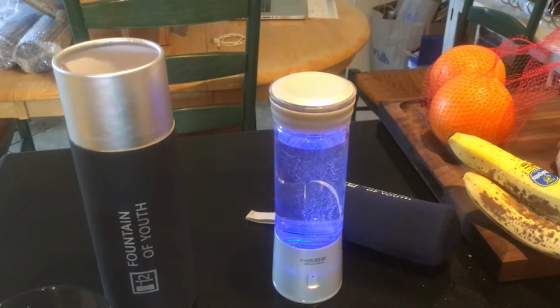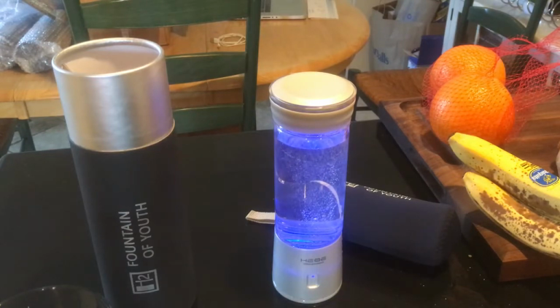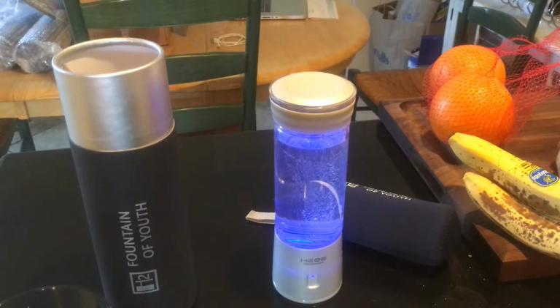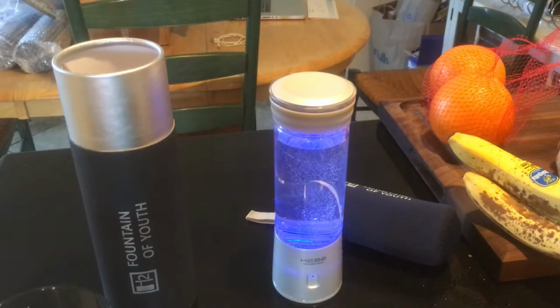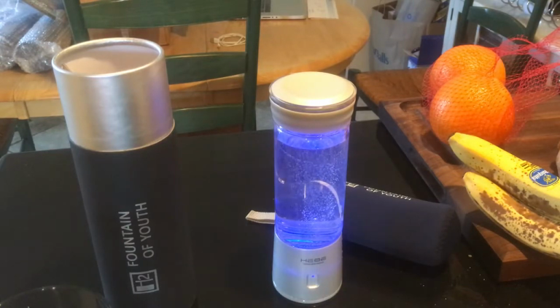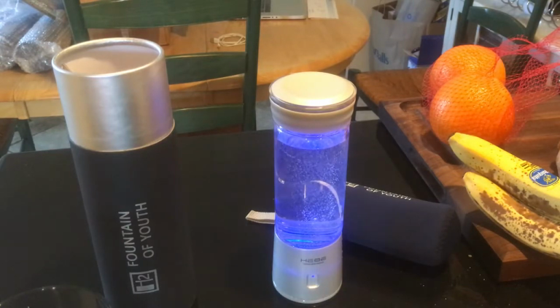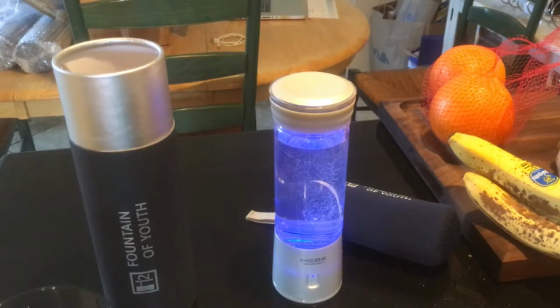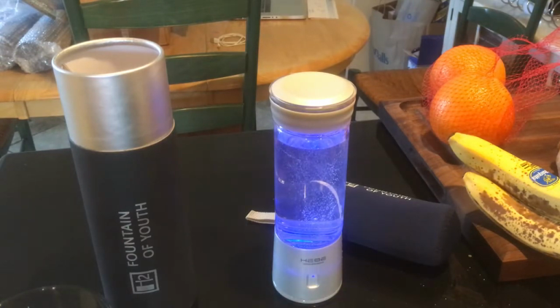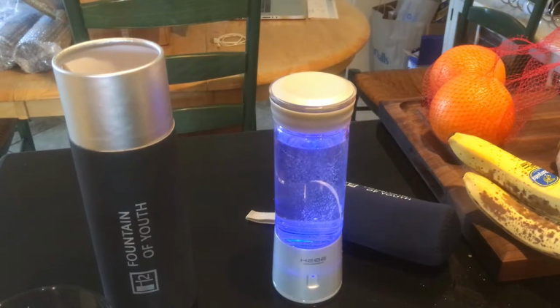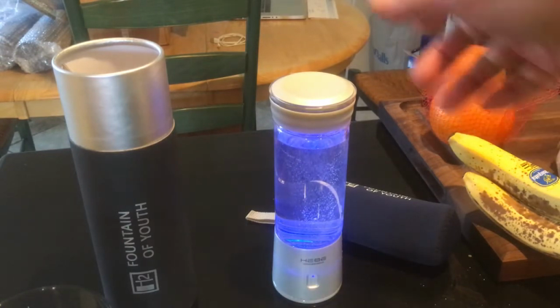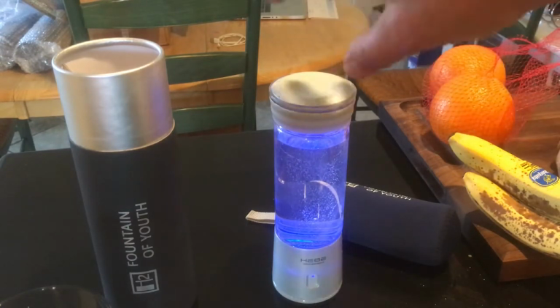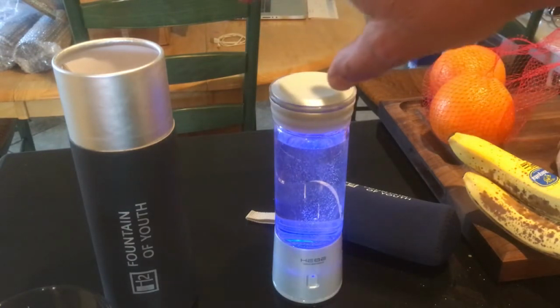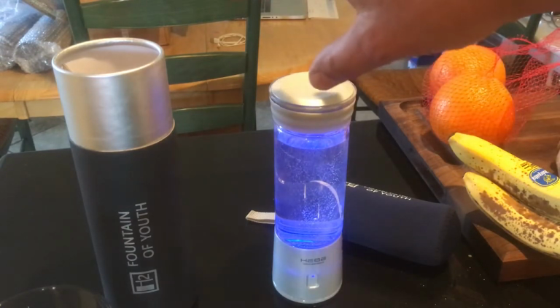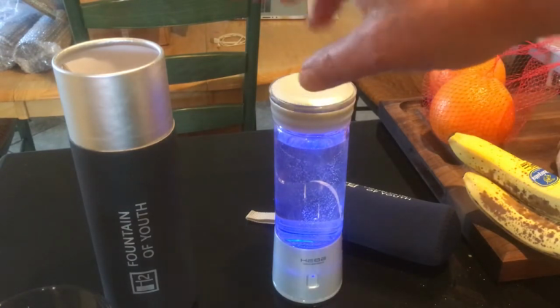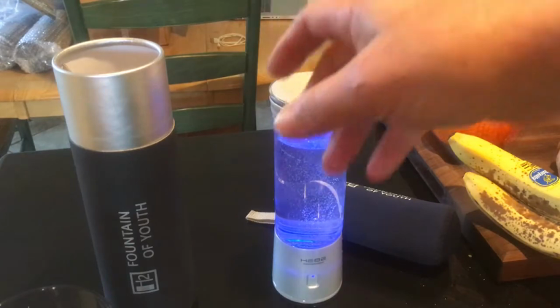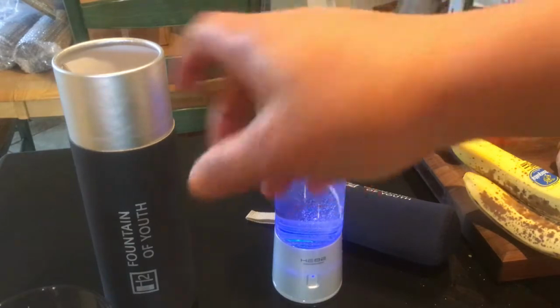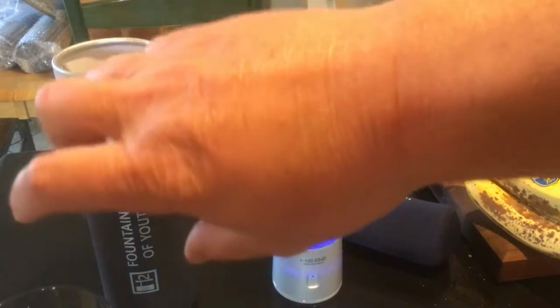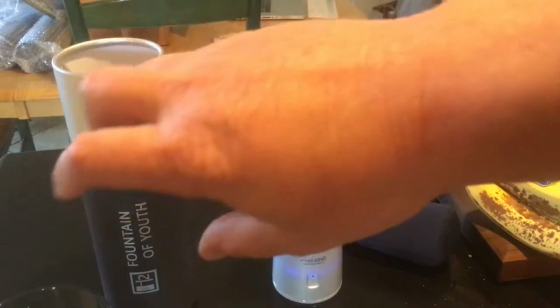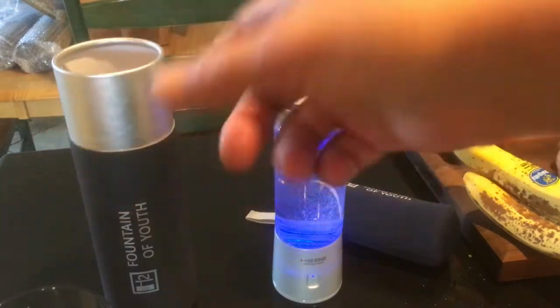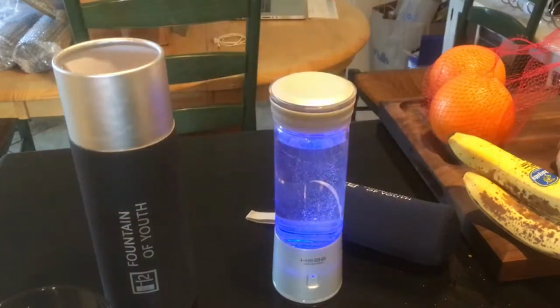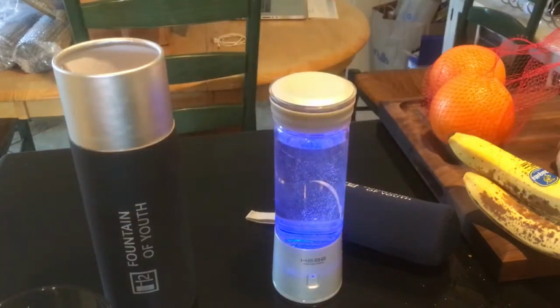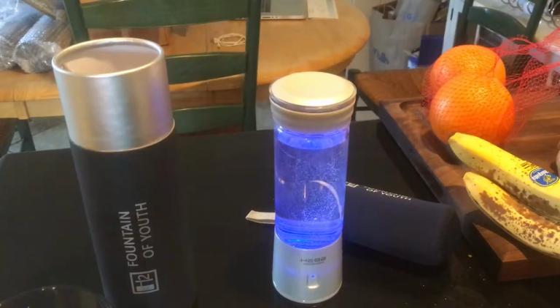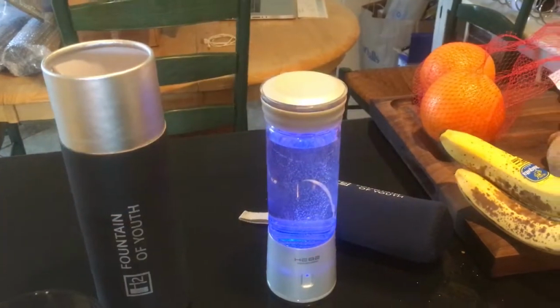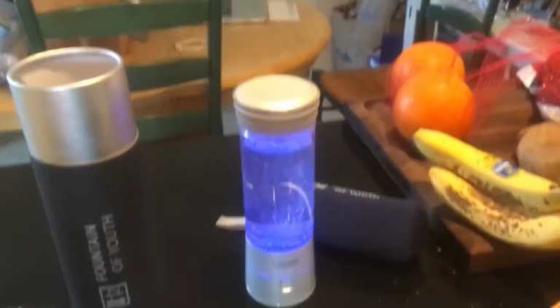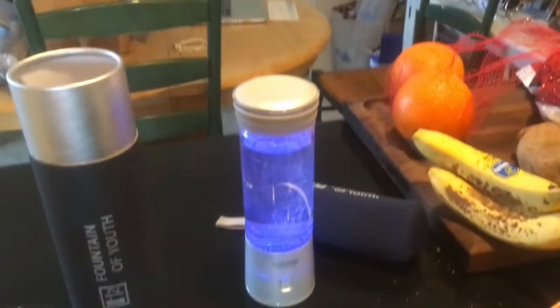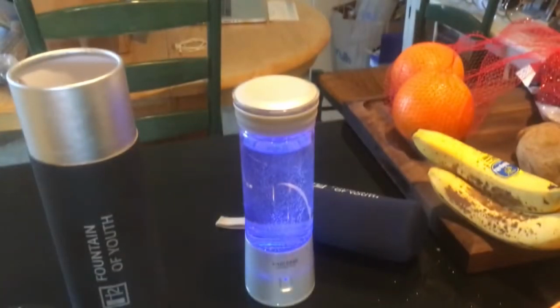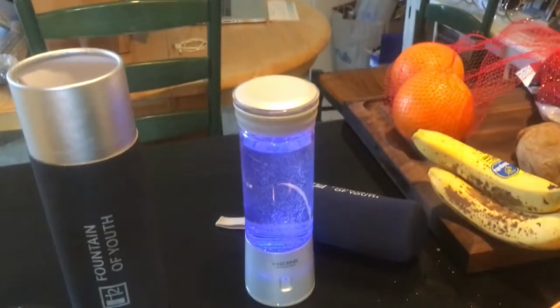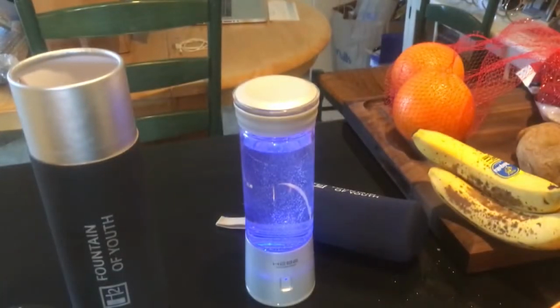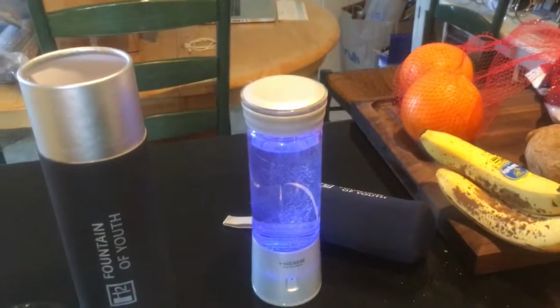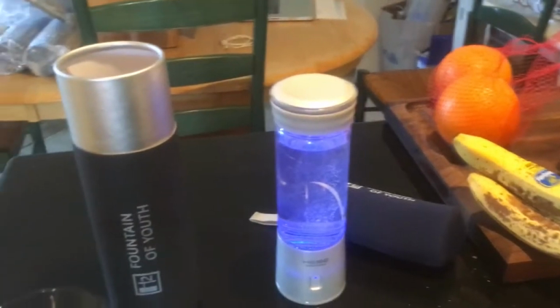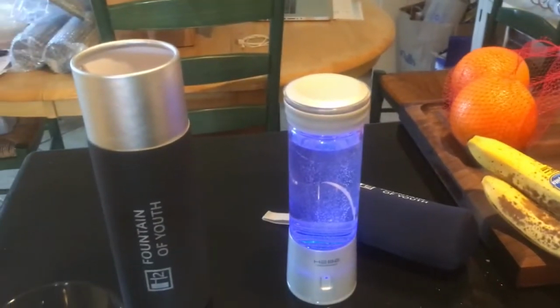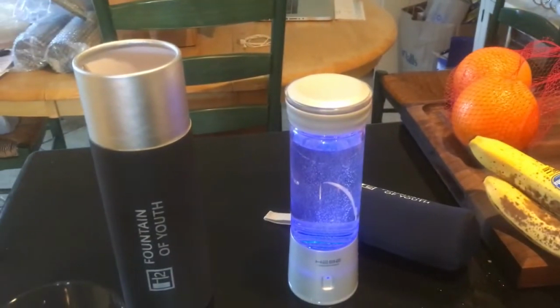So we let that run, take the cap off, and we can pour it back into a glass and drink it down. Simple as that.